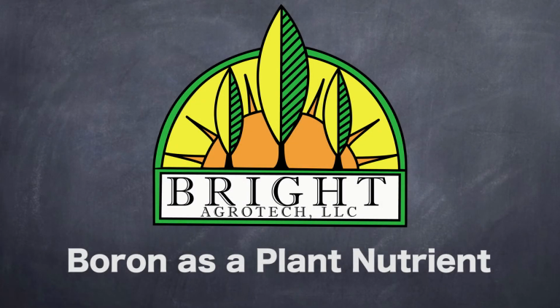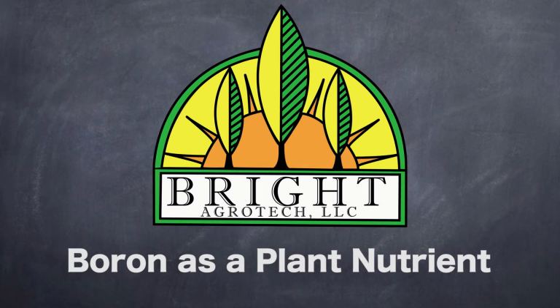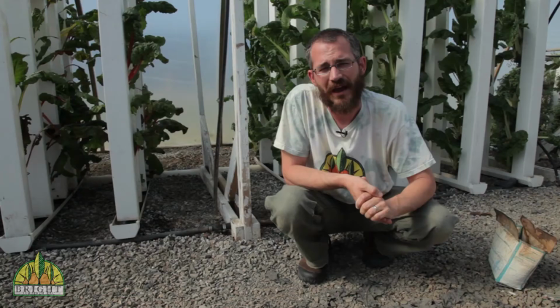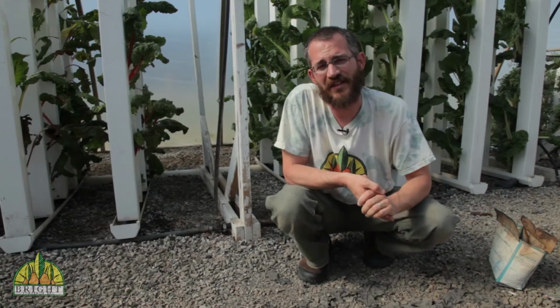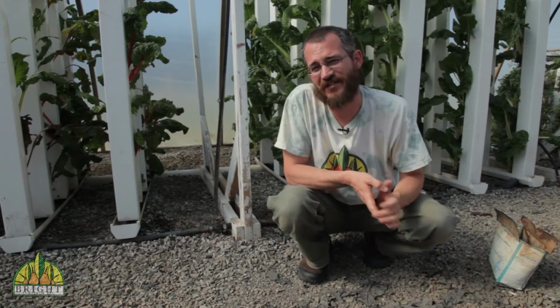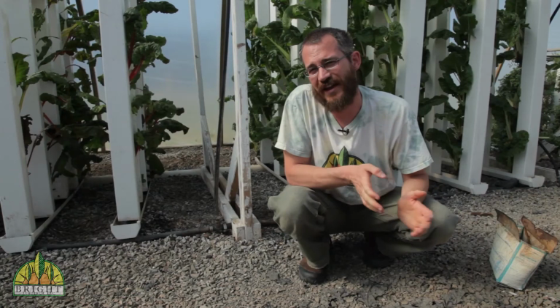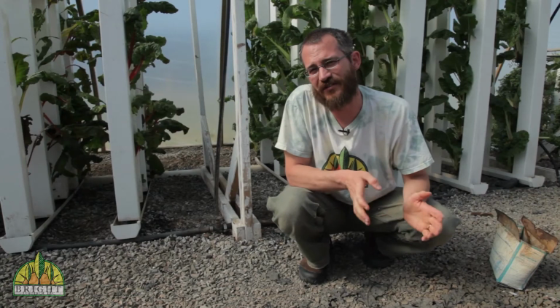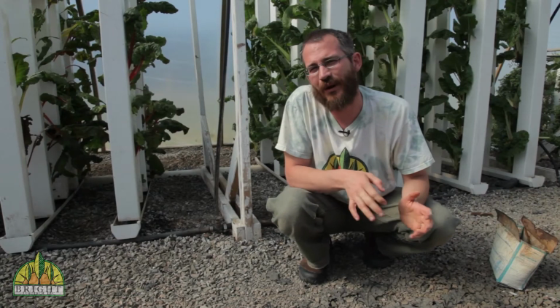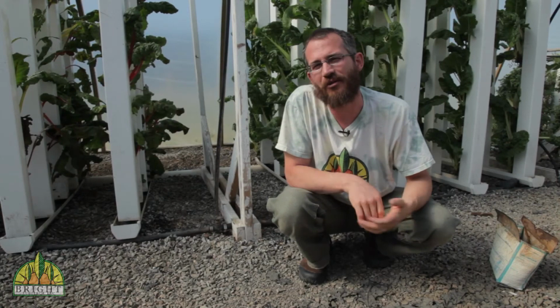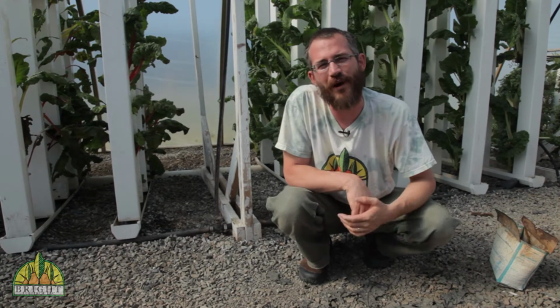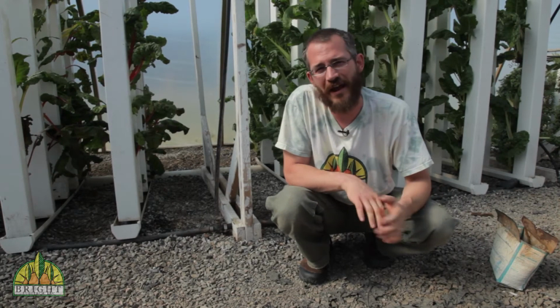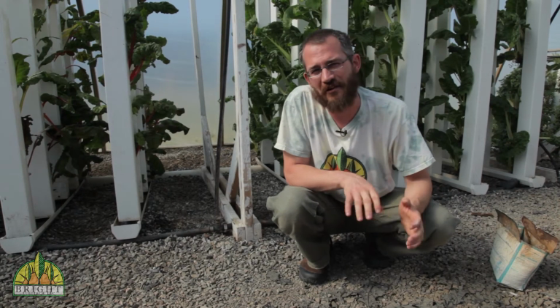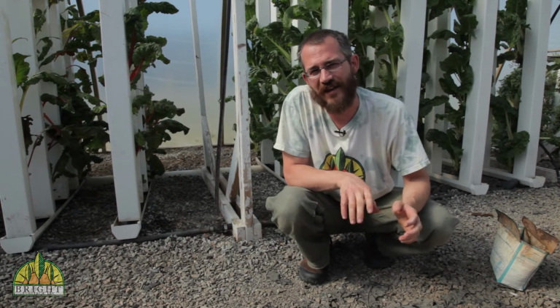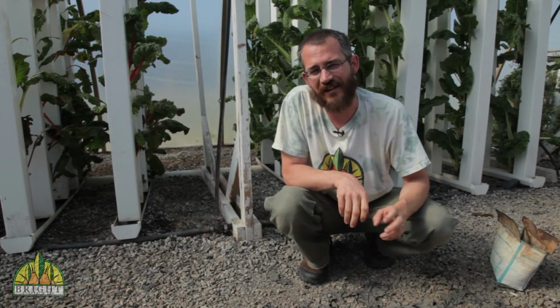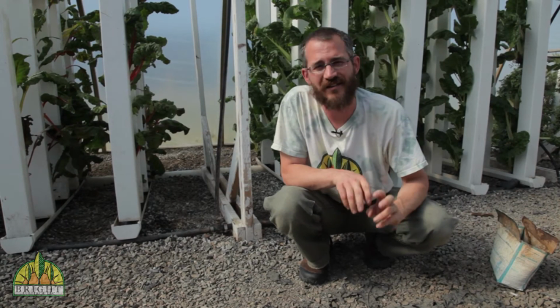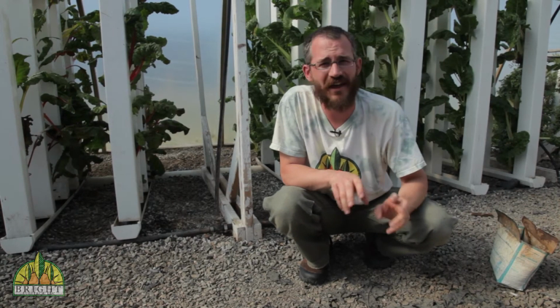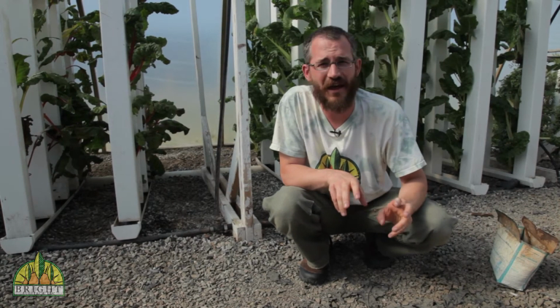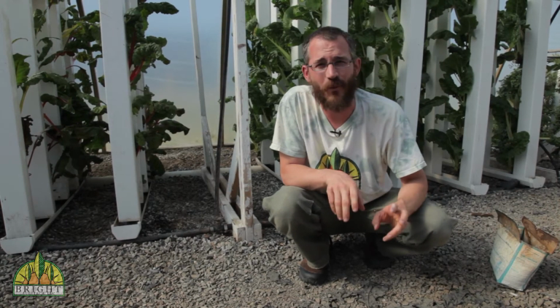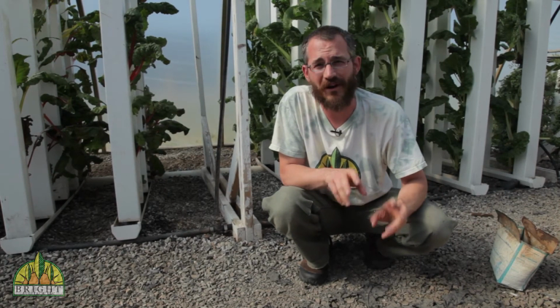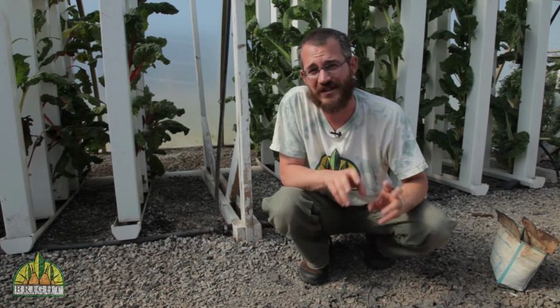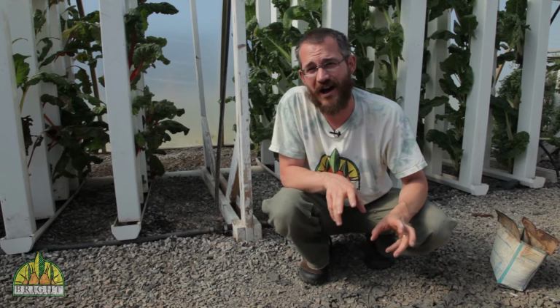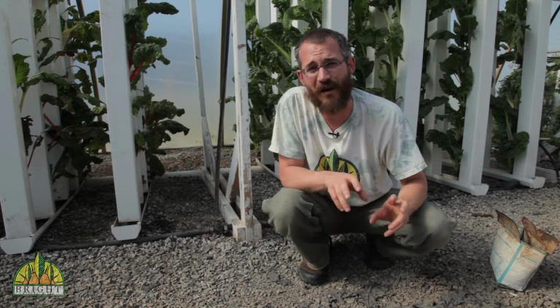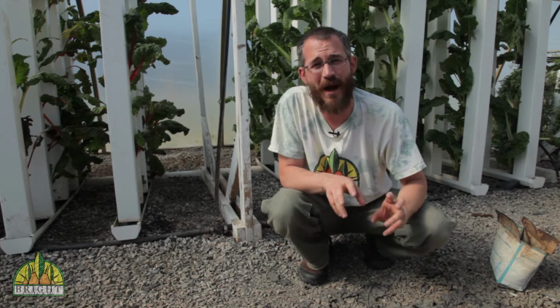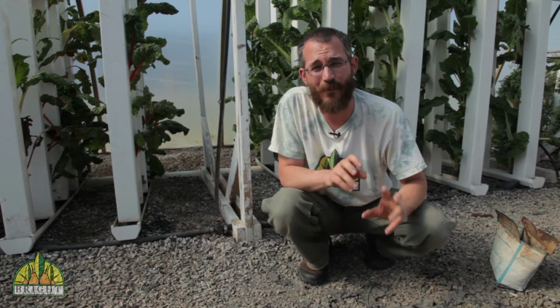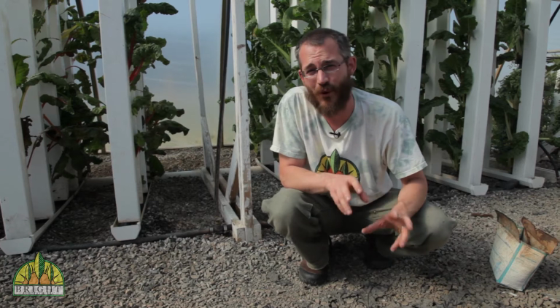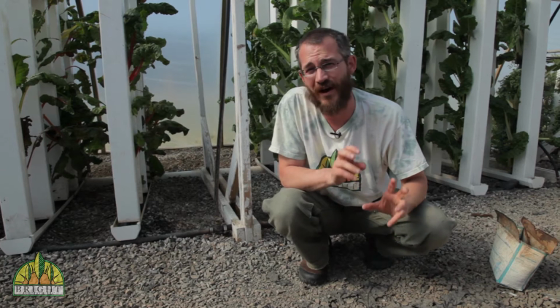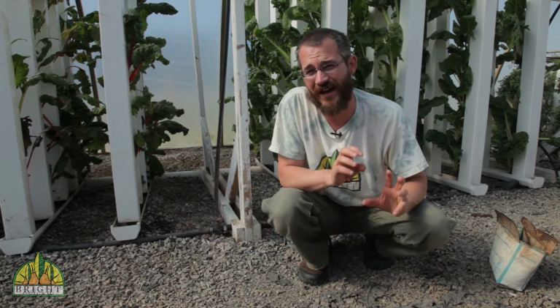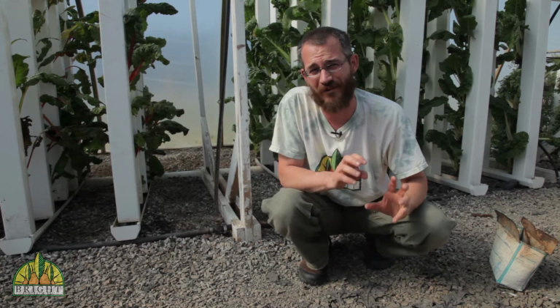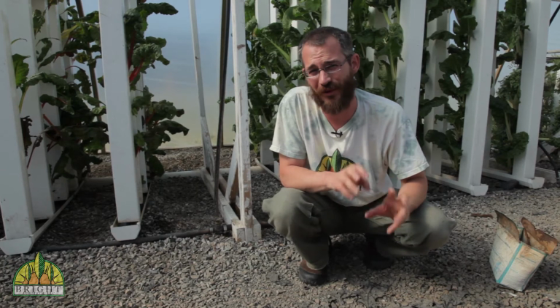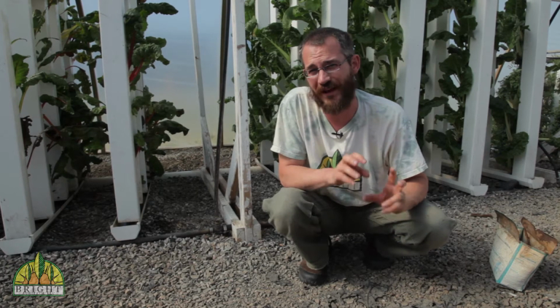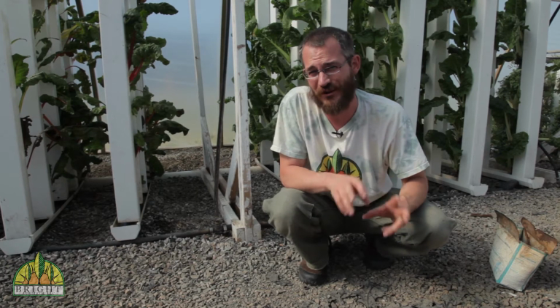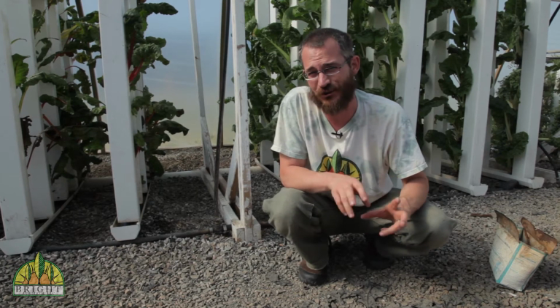Hey, this is Nate Sore with Bright Agritech and today we're going to talk about boron as a plant nutrient.